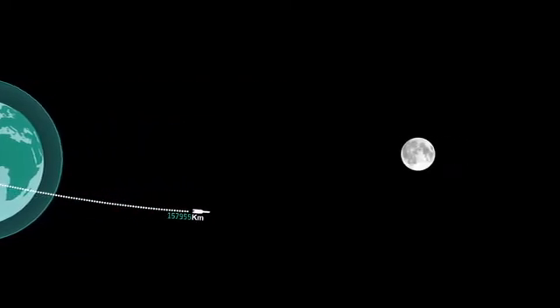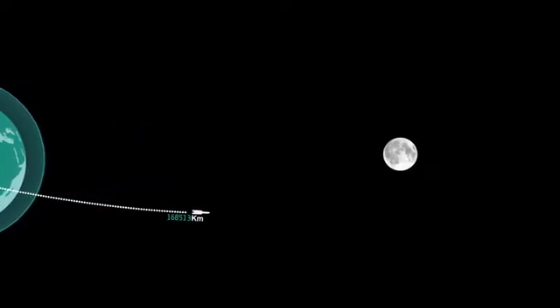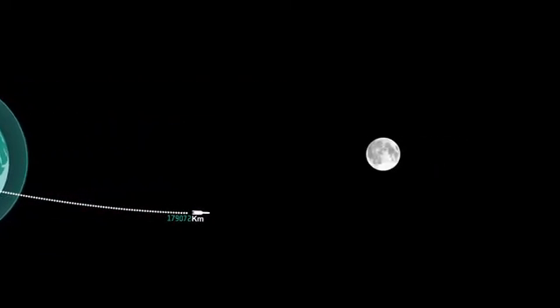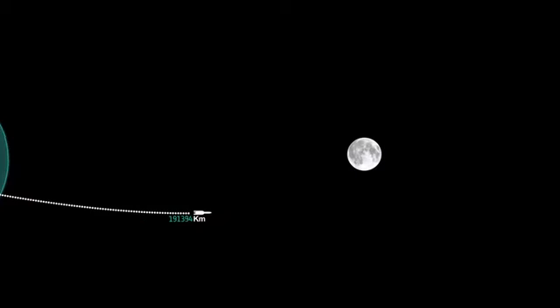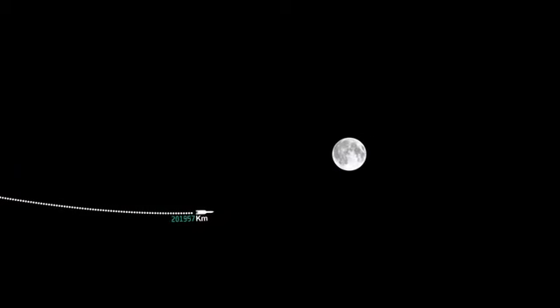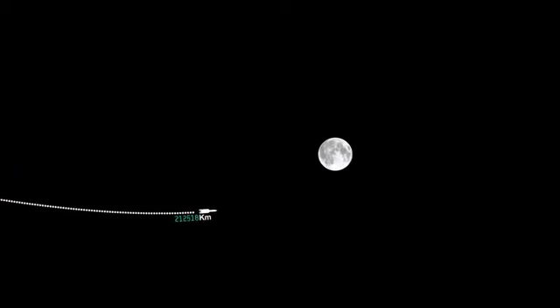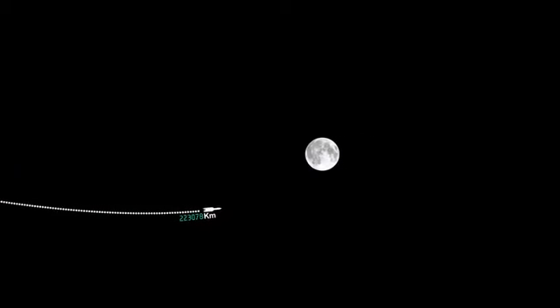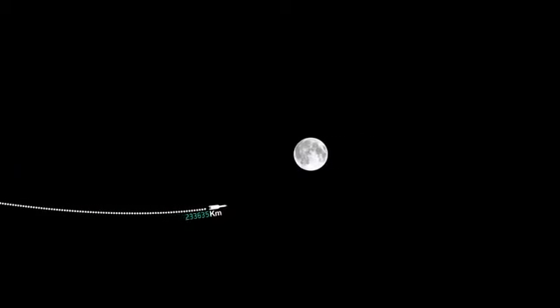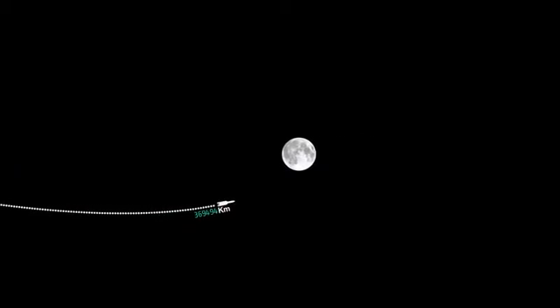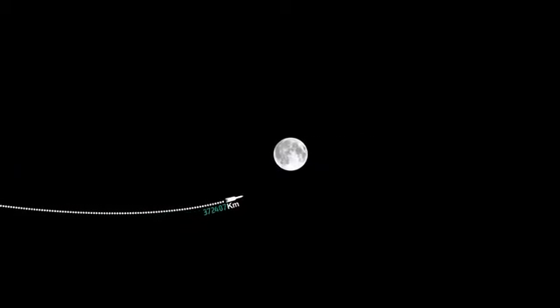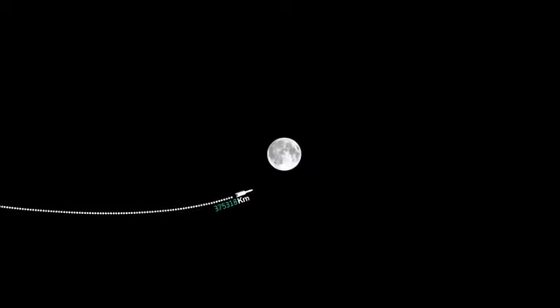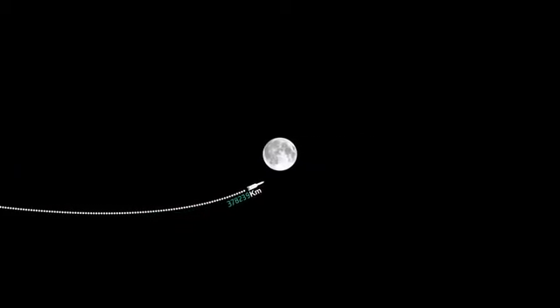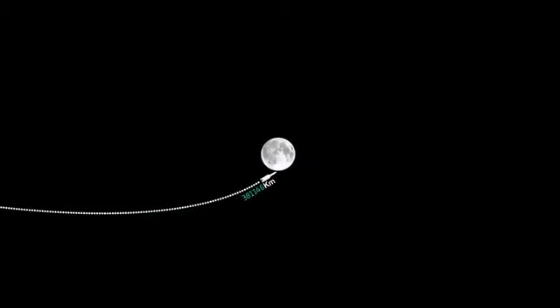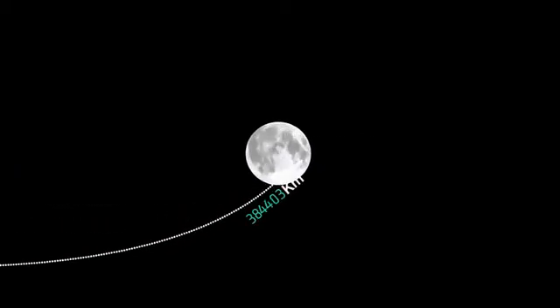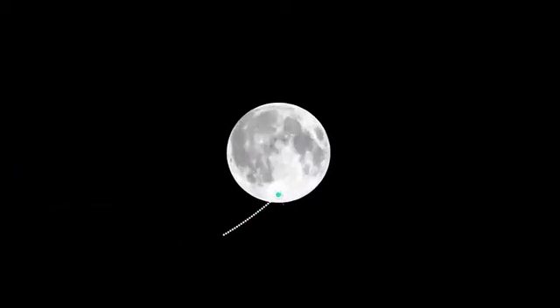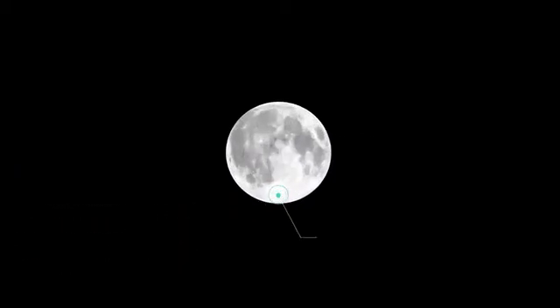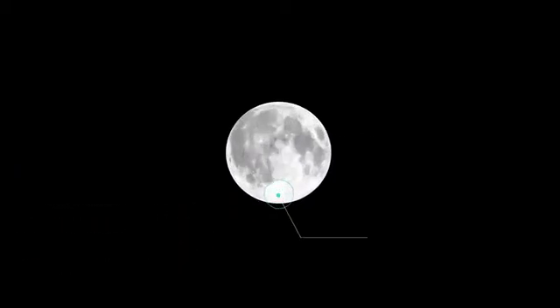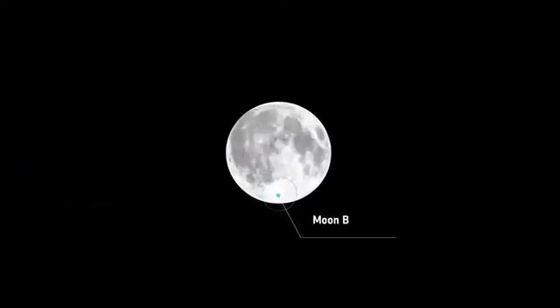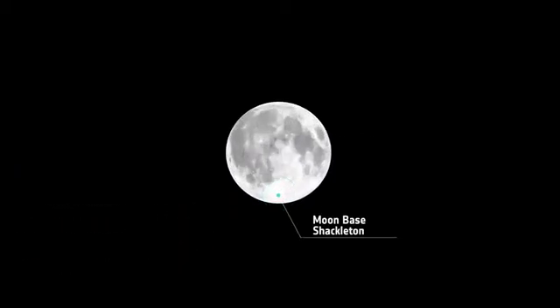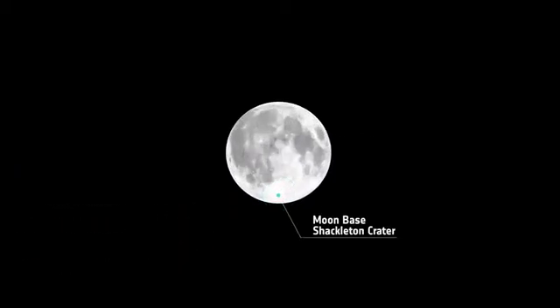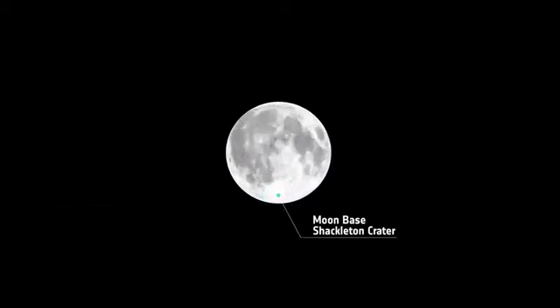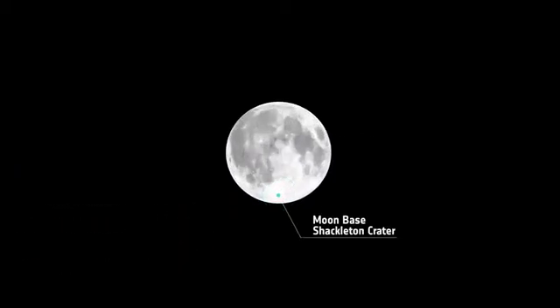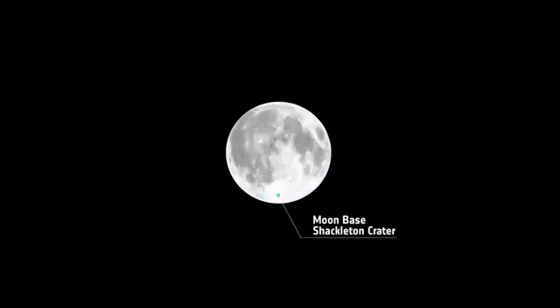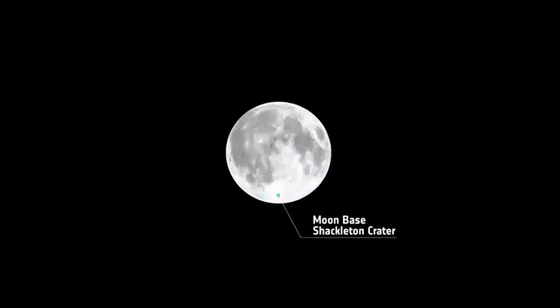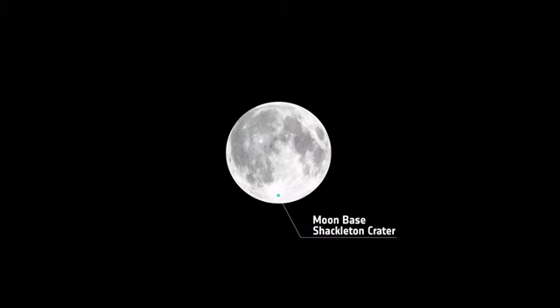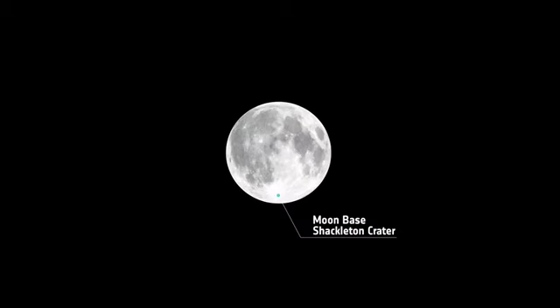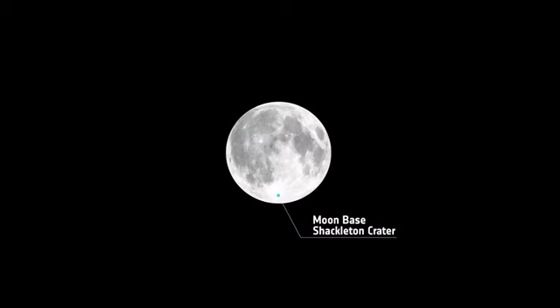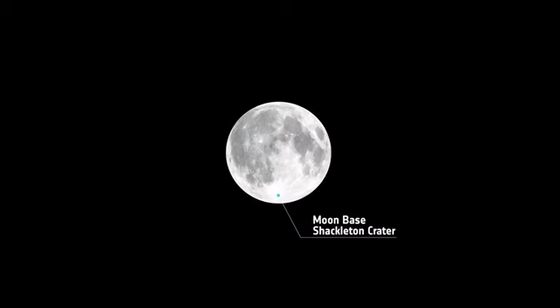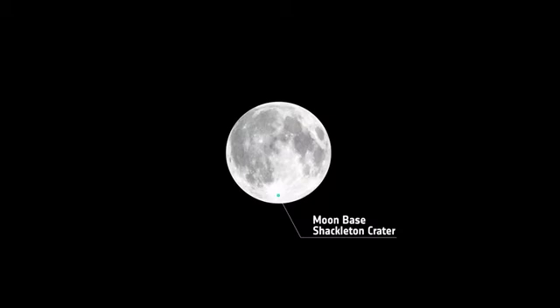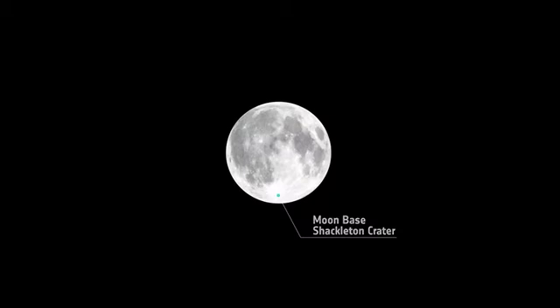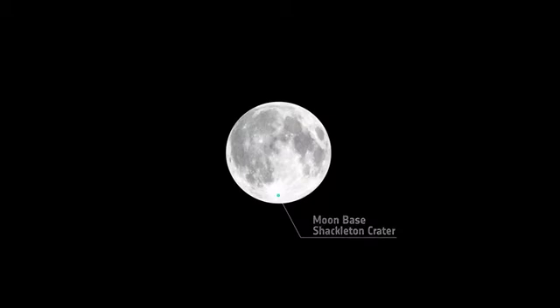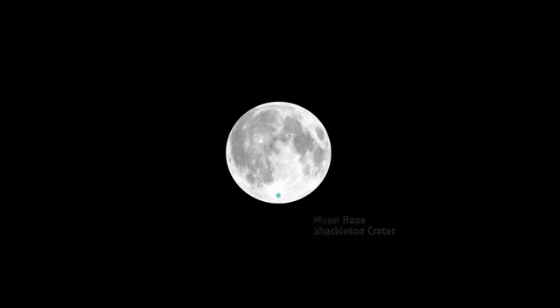On the Moon's south pole, you can see almost perpetual sunlight on the horizon. This is the site of our lunar base.